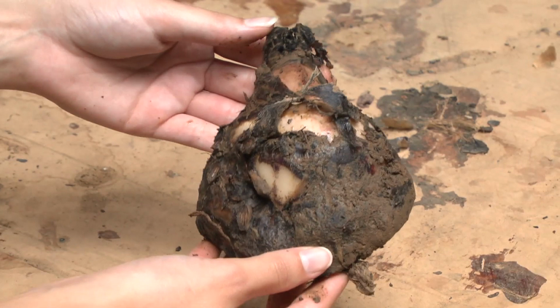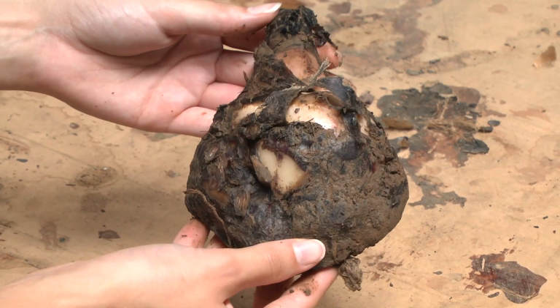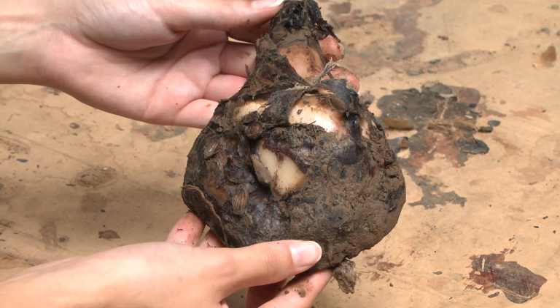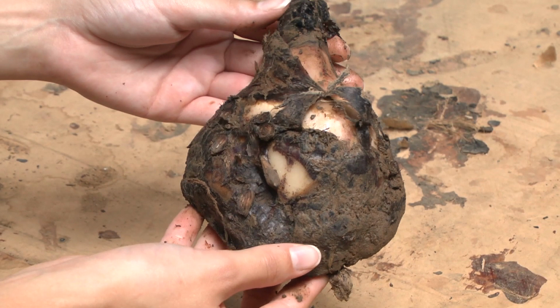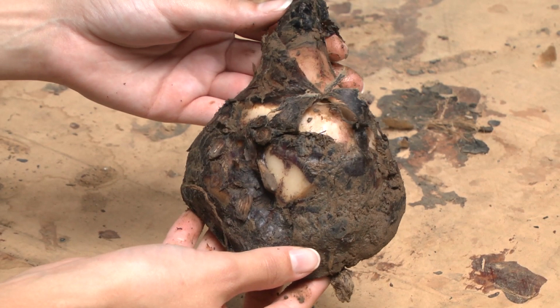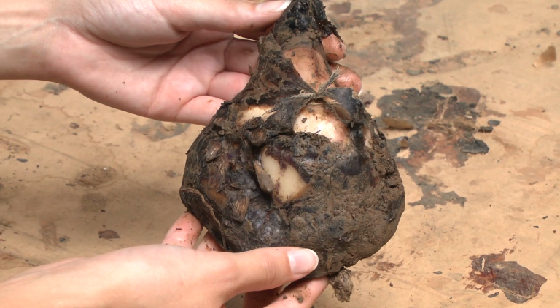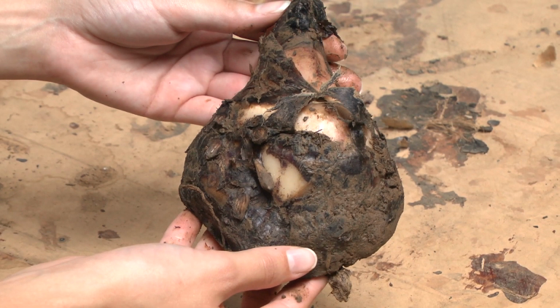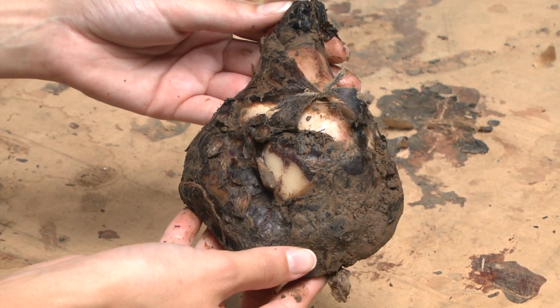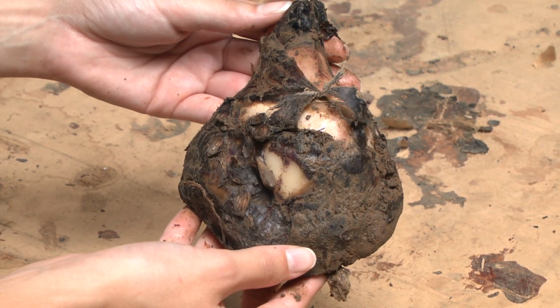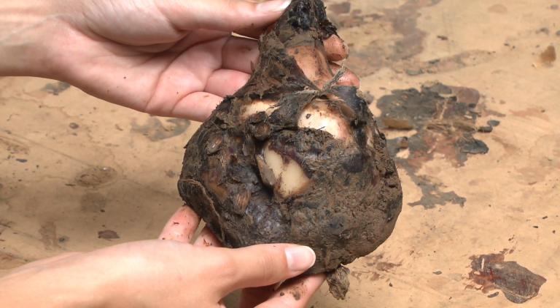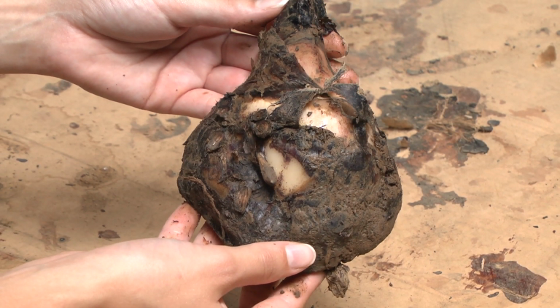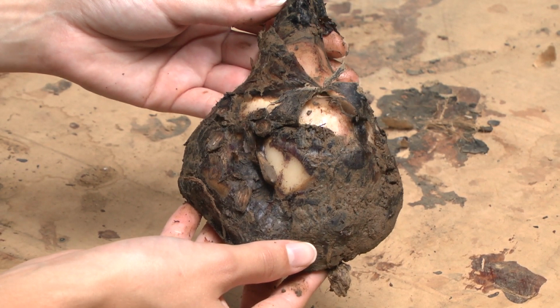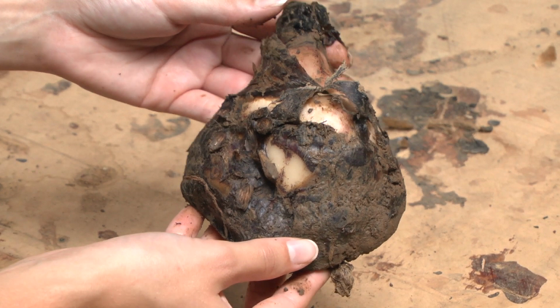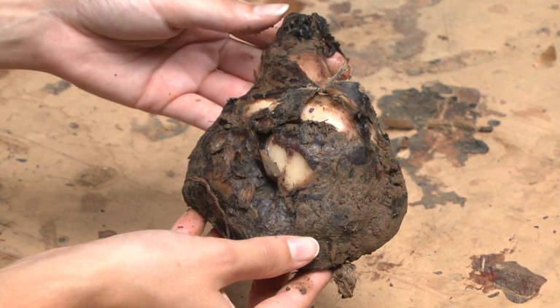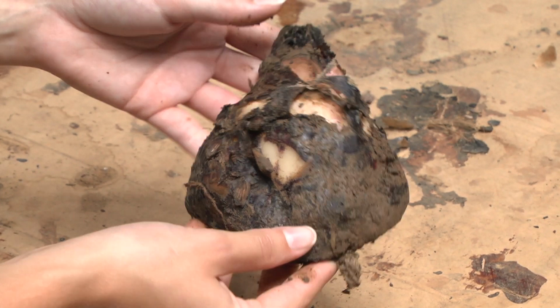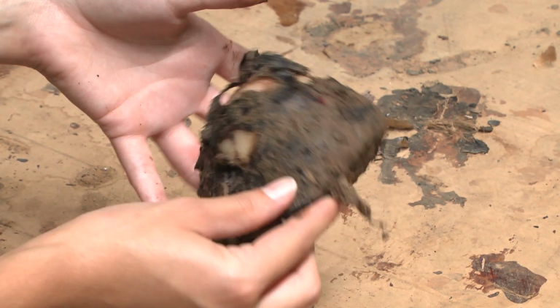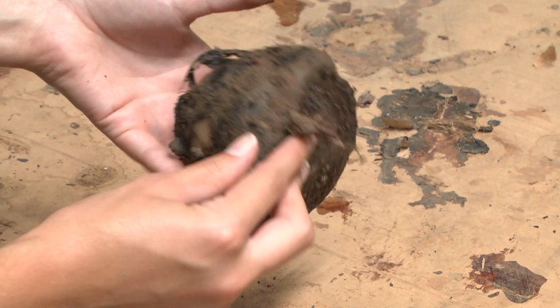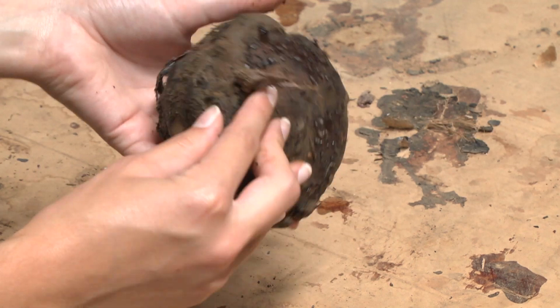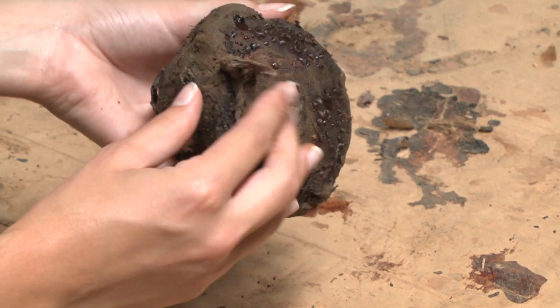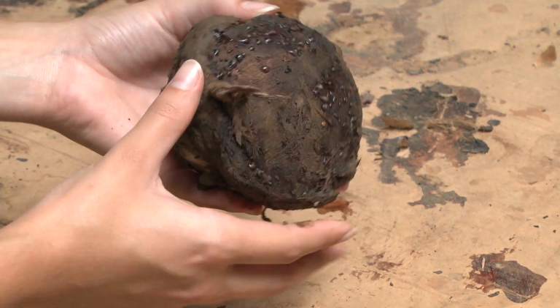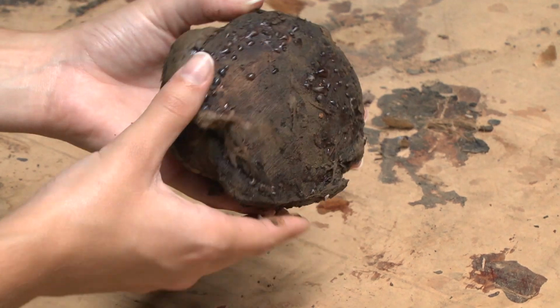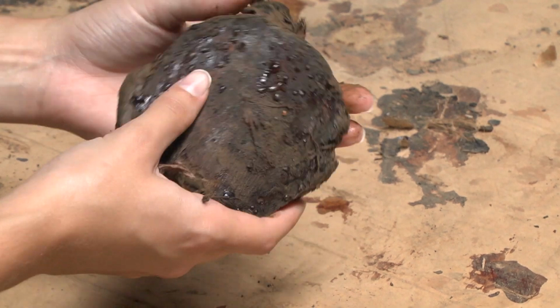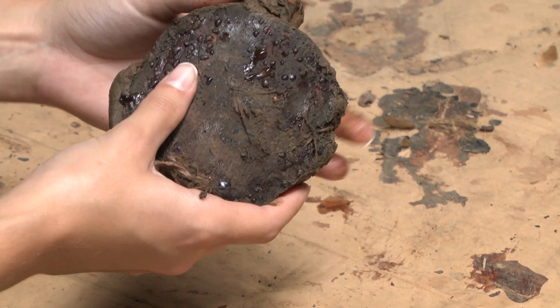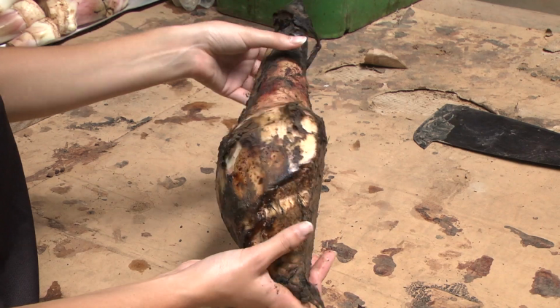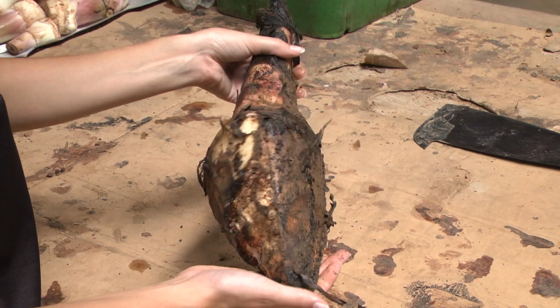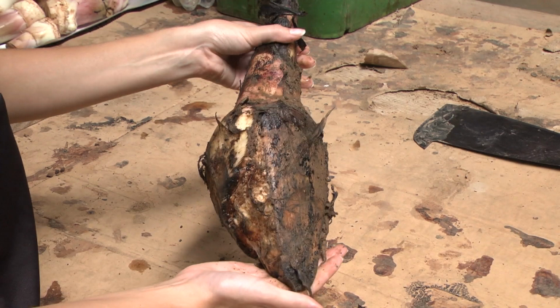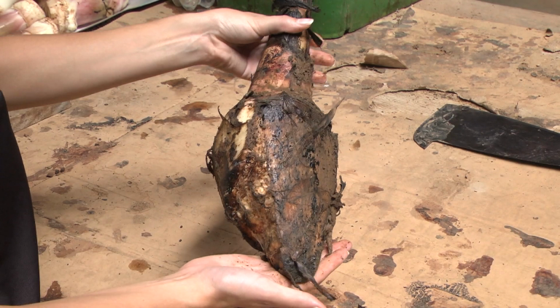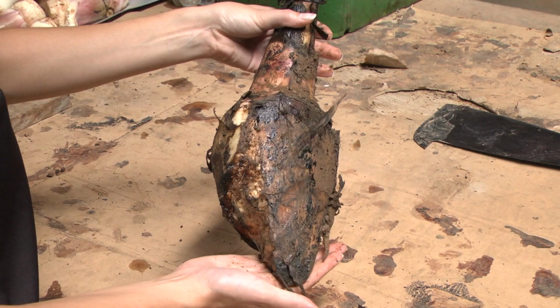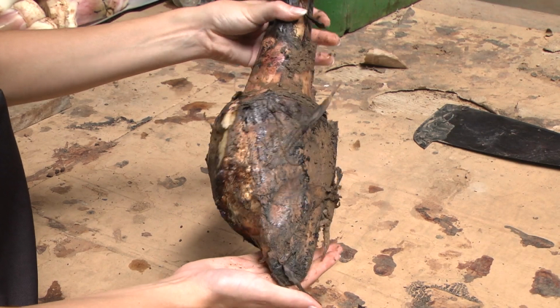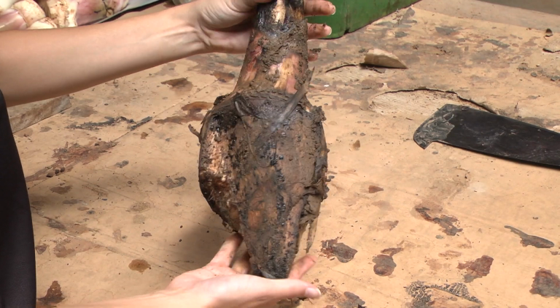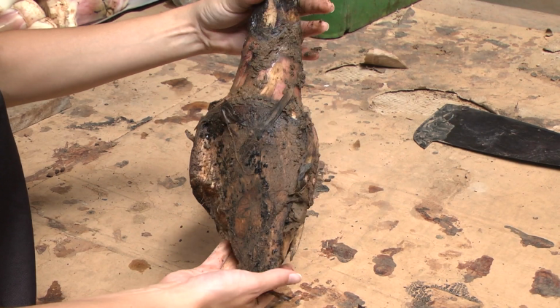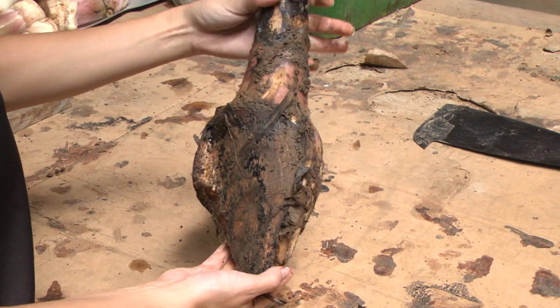Ensure that all corm material is completely broken down. Nematodes can survive in a piece of corm the size of your fist for up to six months.